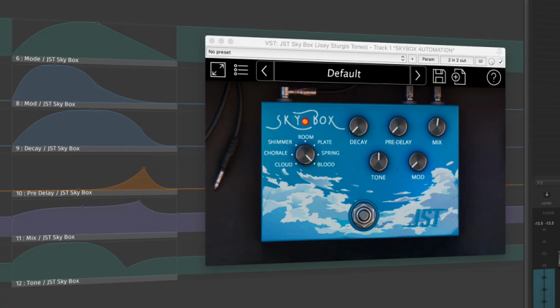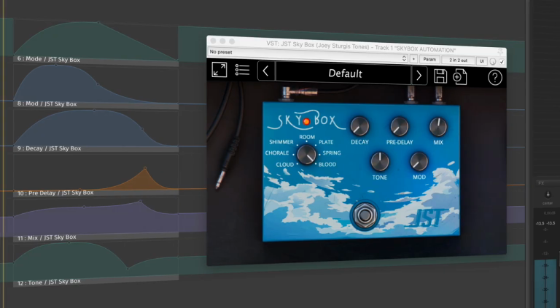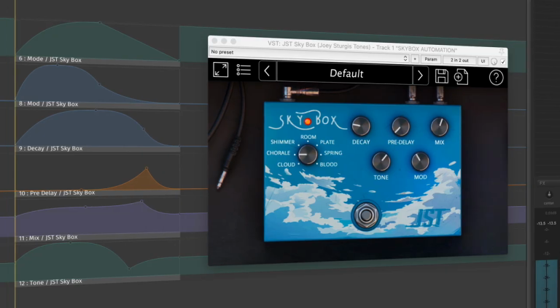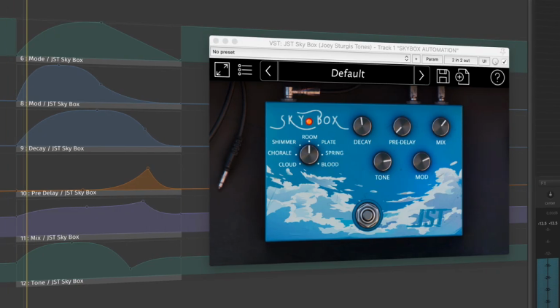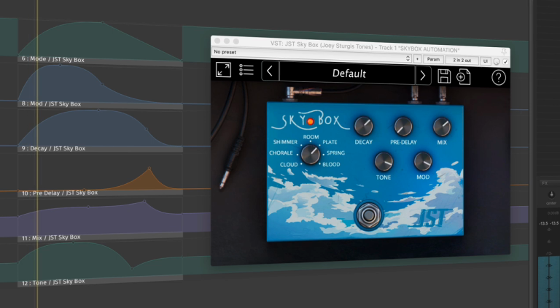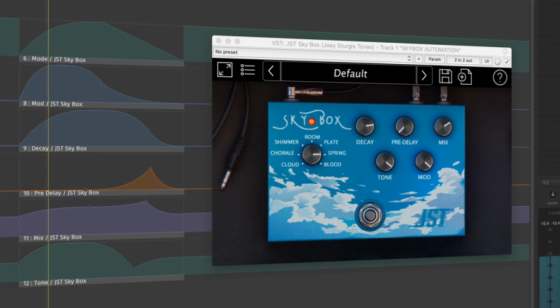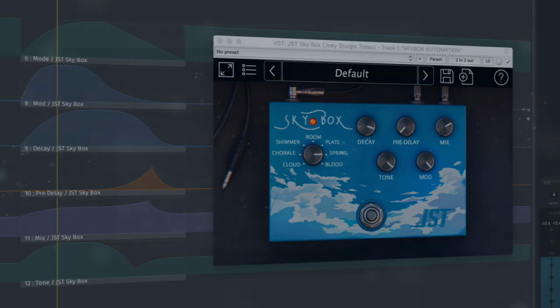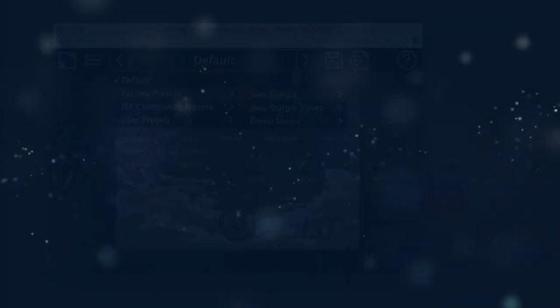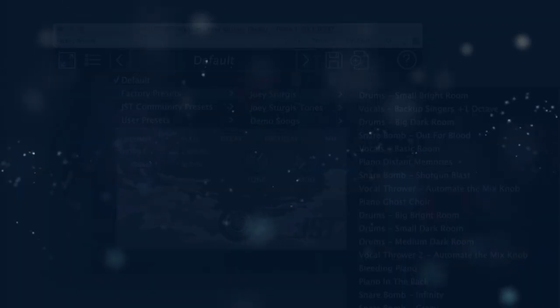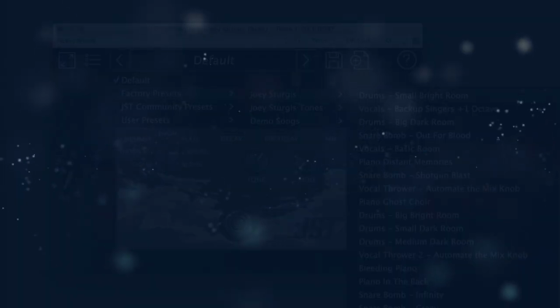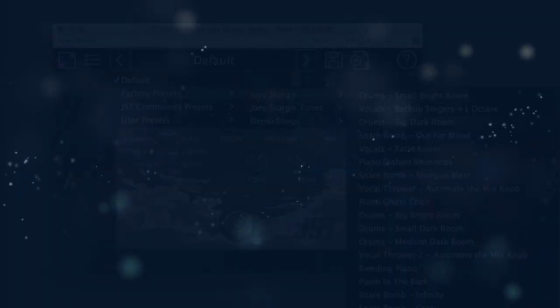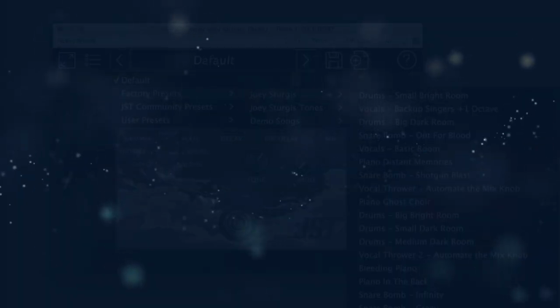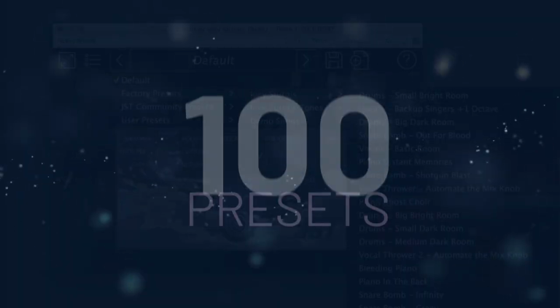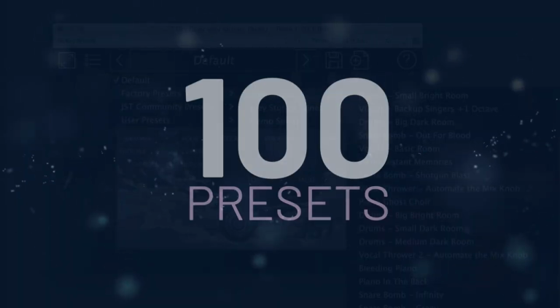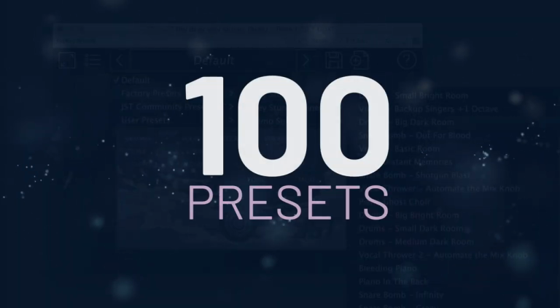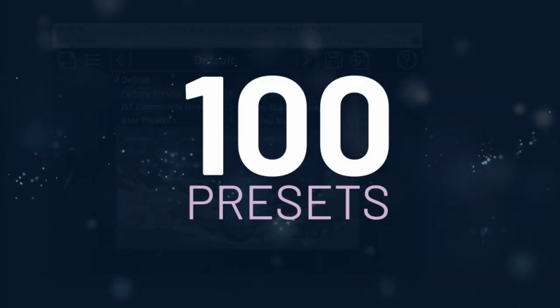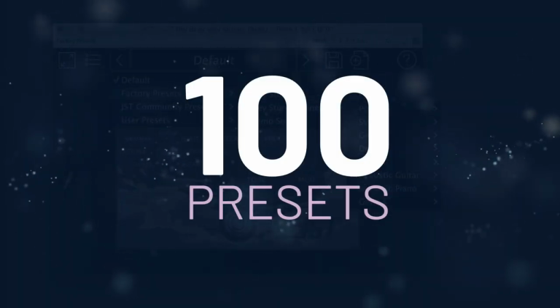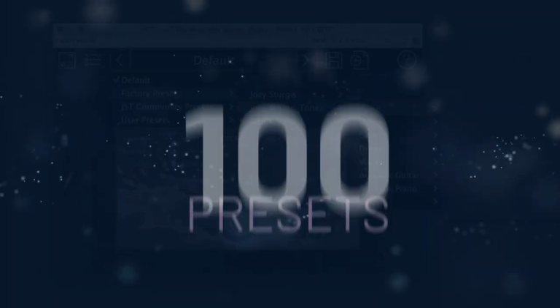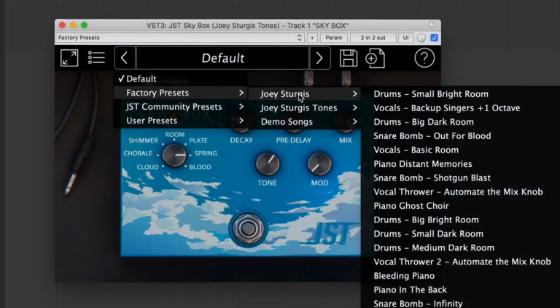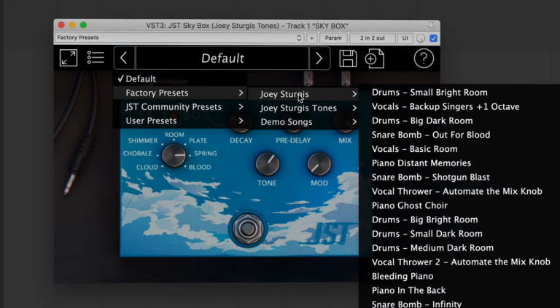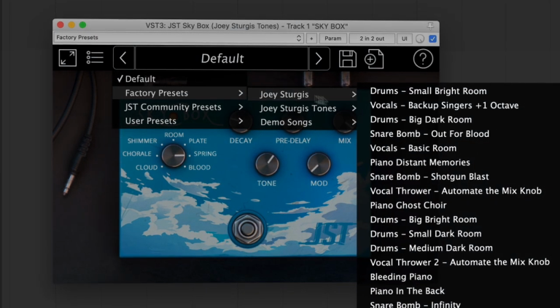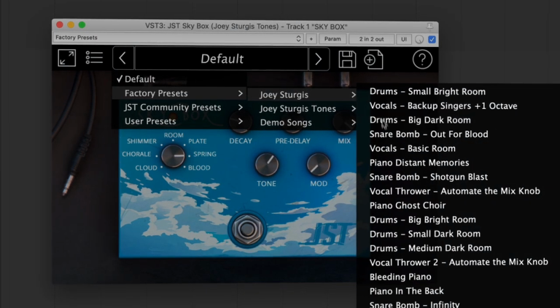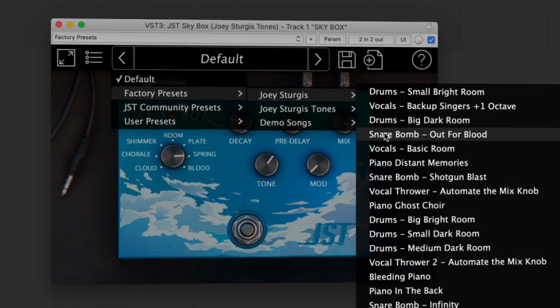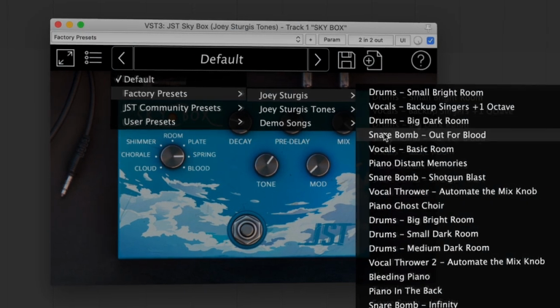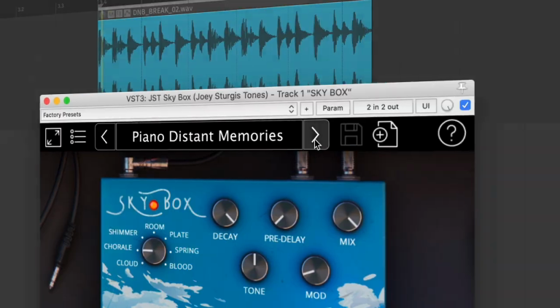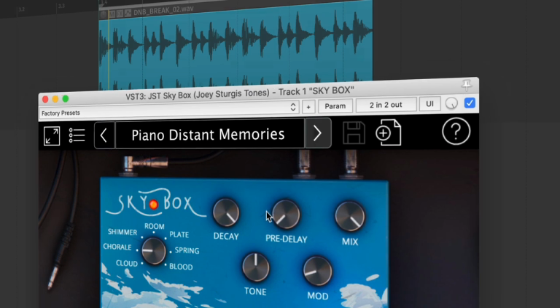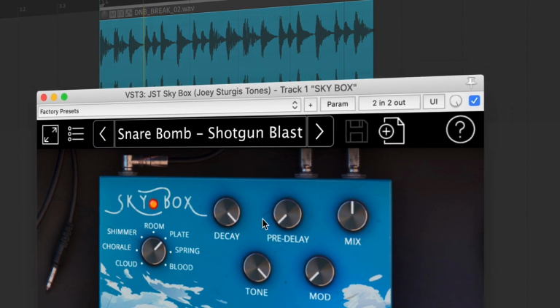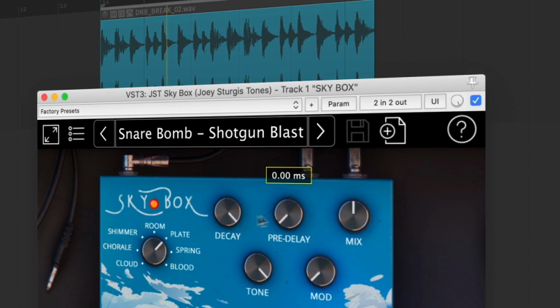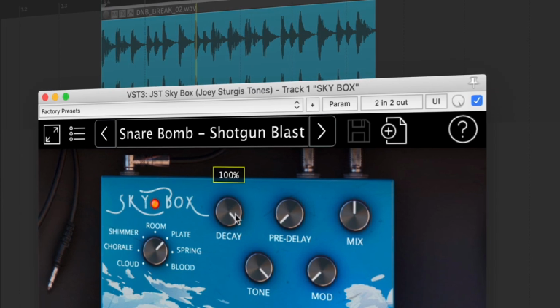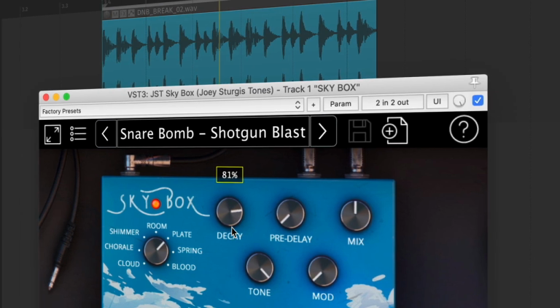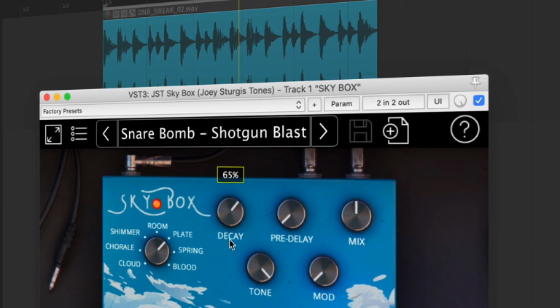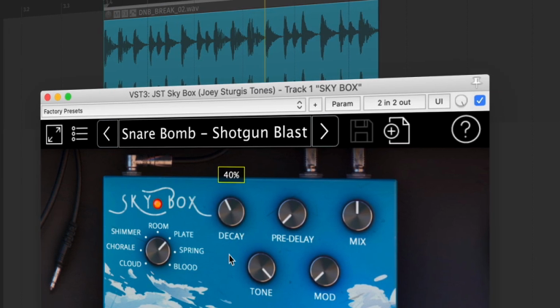Plus, it's fully automatable and includes over 100 presets. Plug and play with the presets or tweak to perfection. The choice is yours.